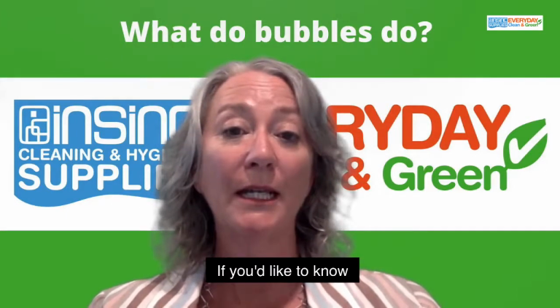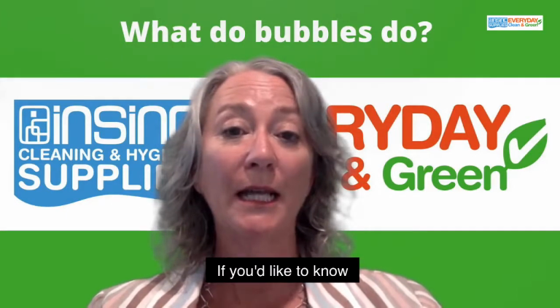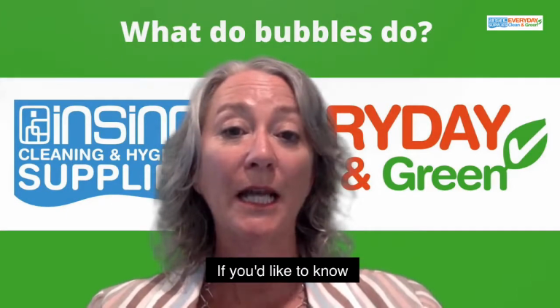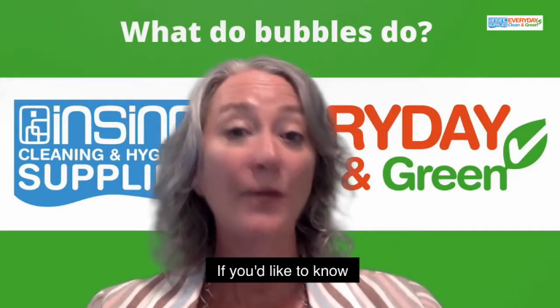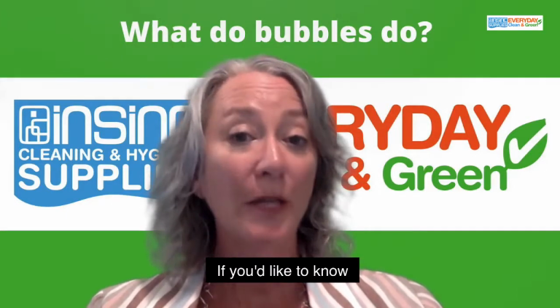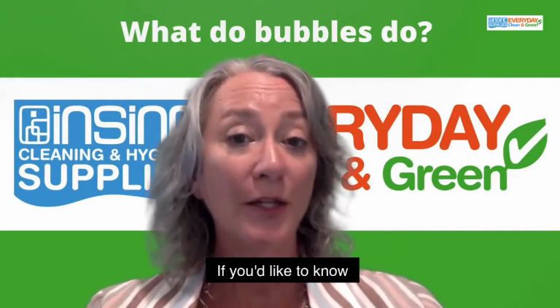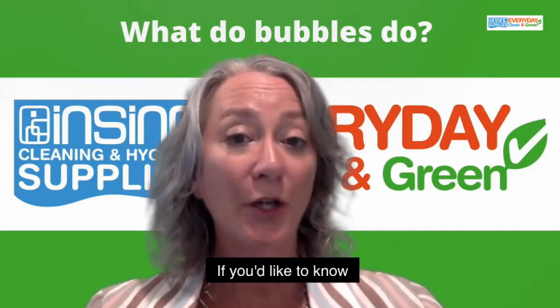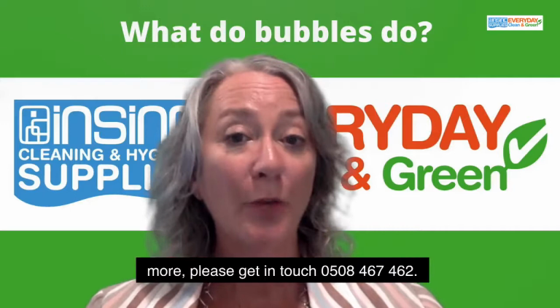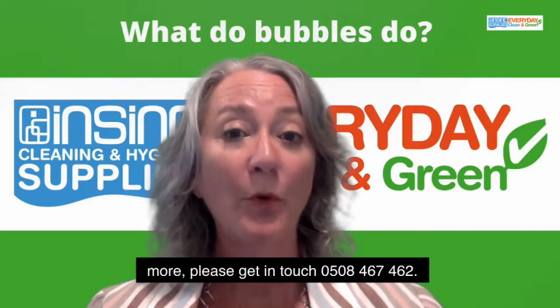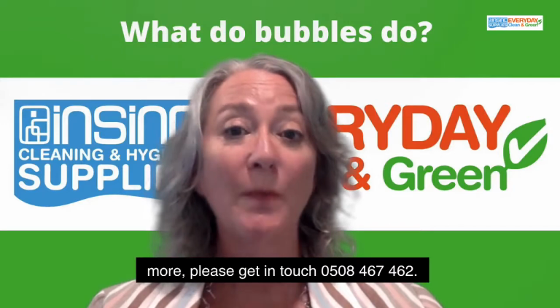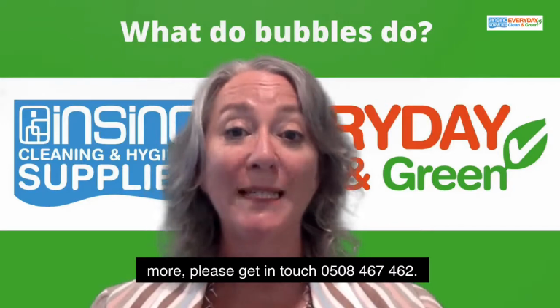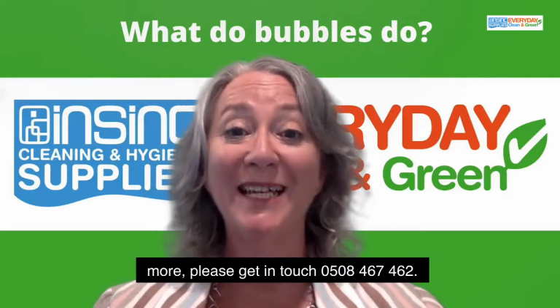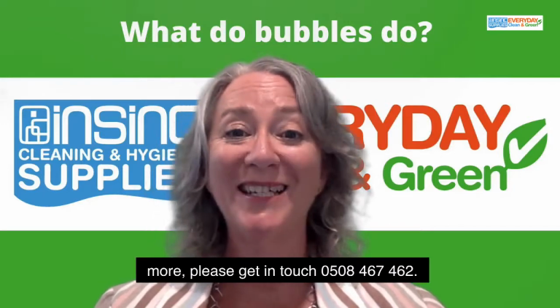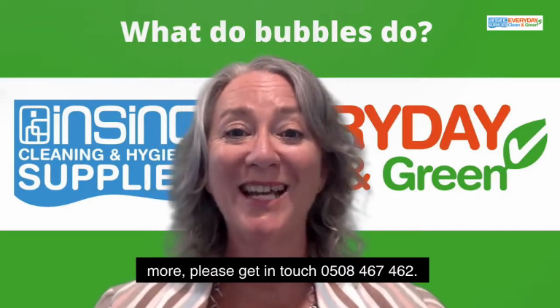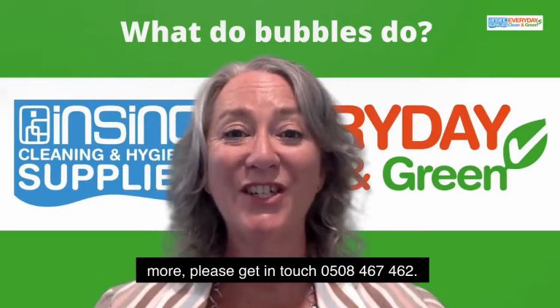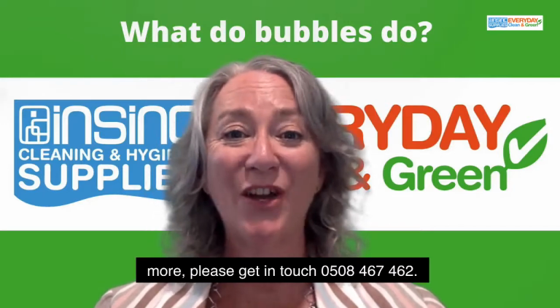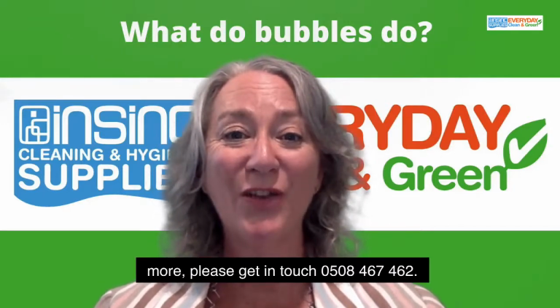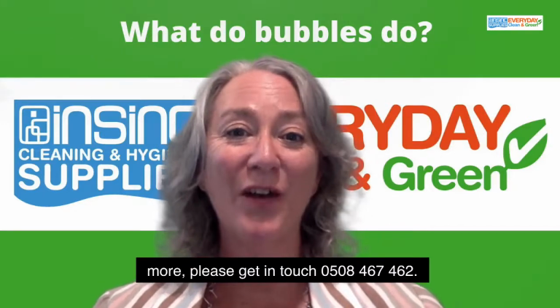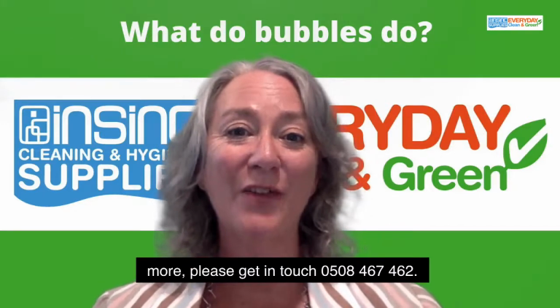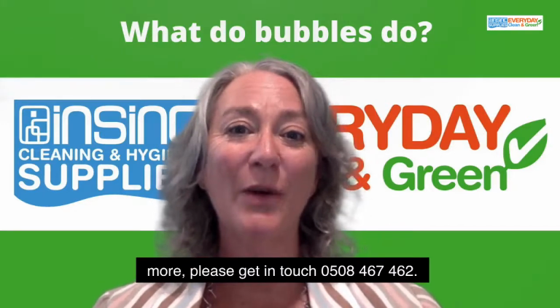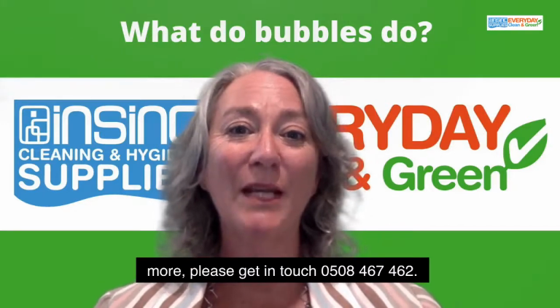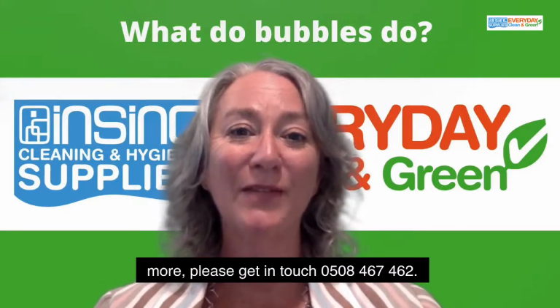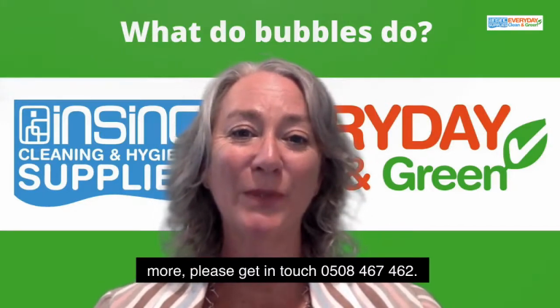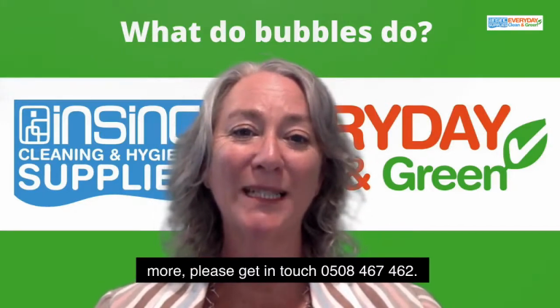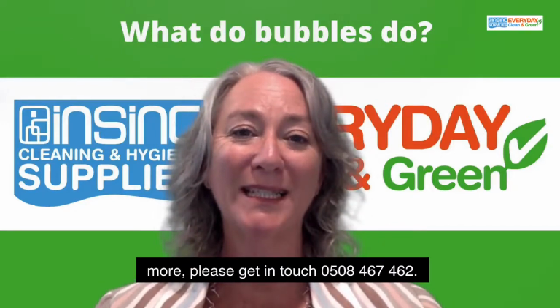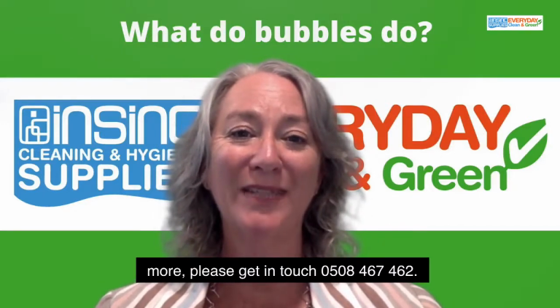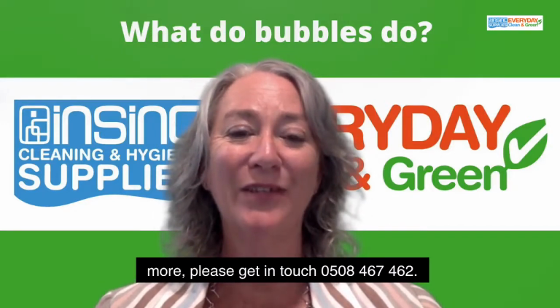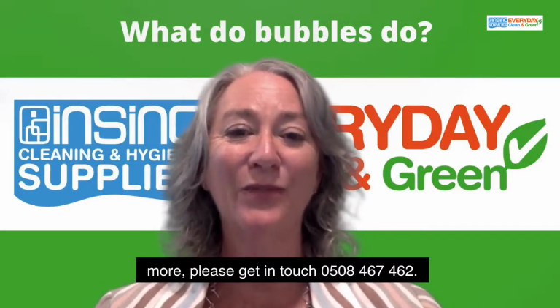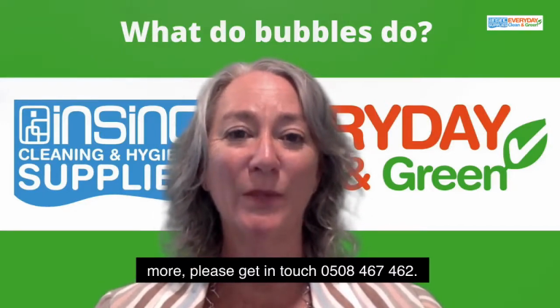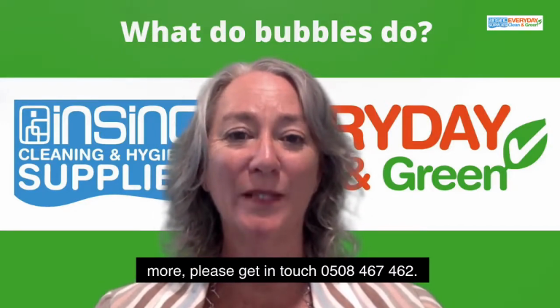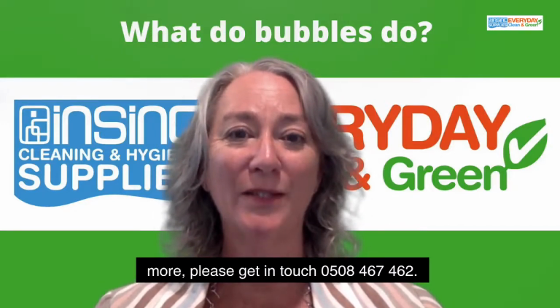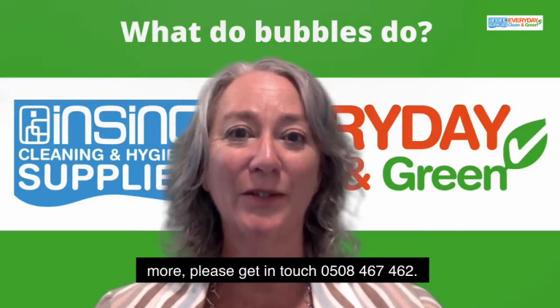If you'd like to know more, please get in touch: 0508 467 462.